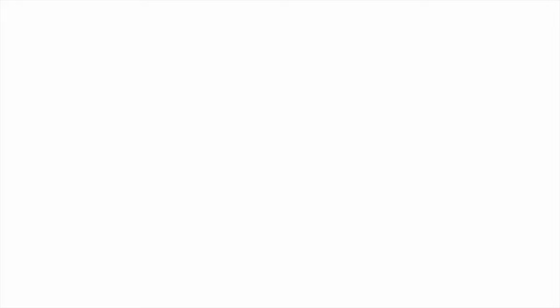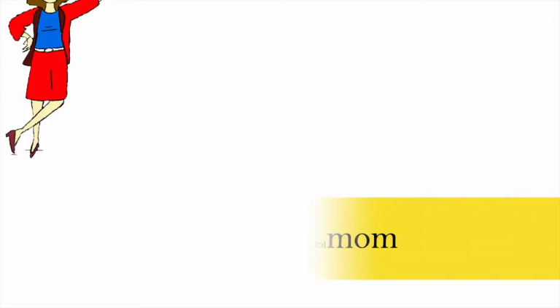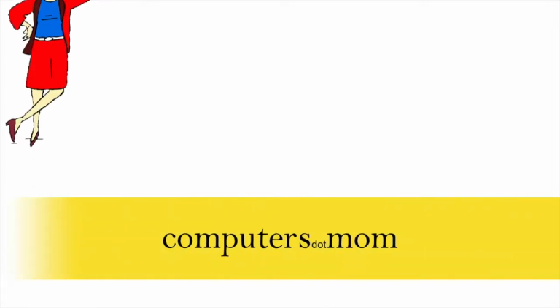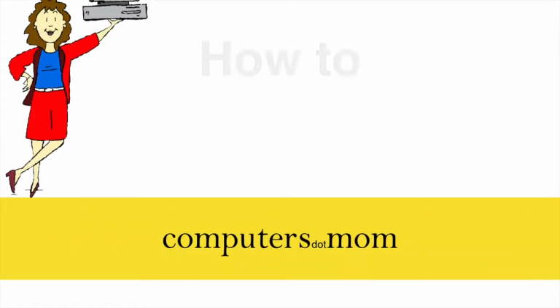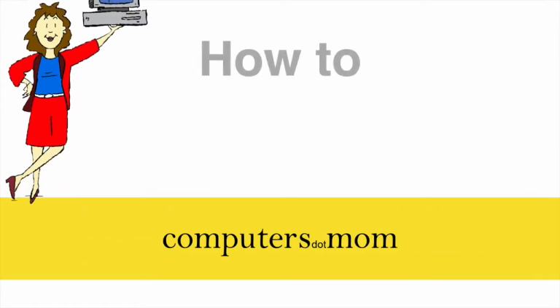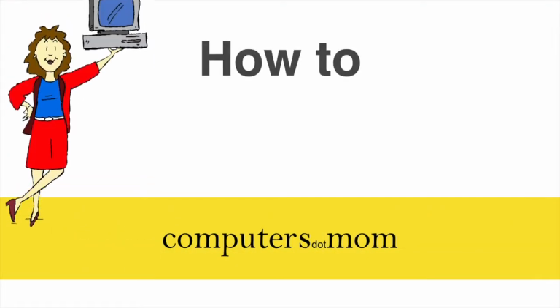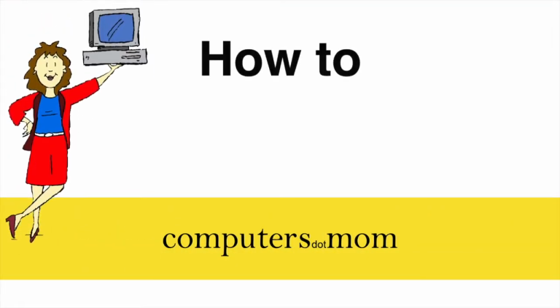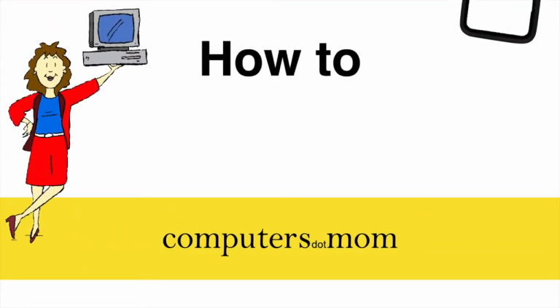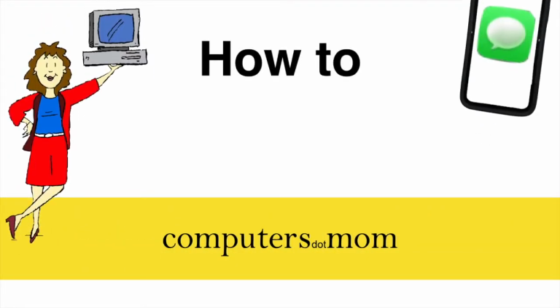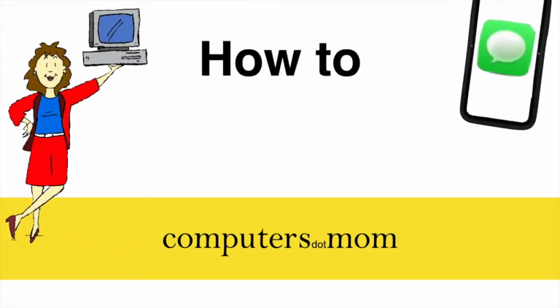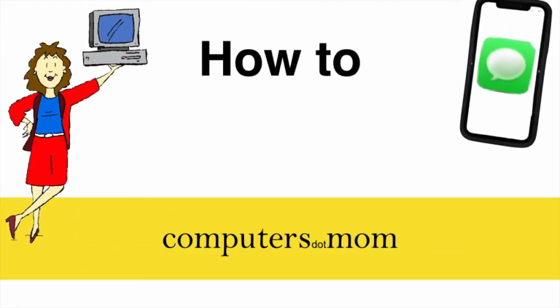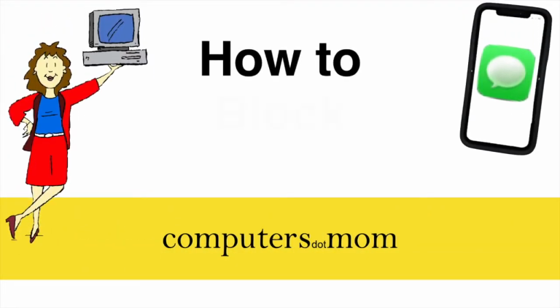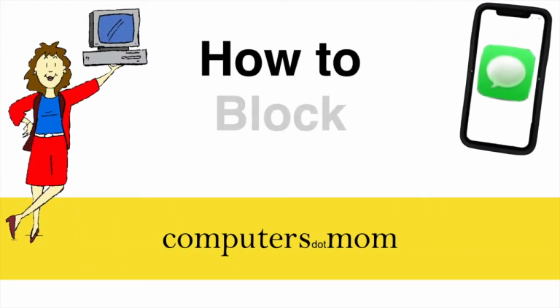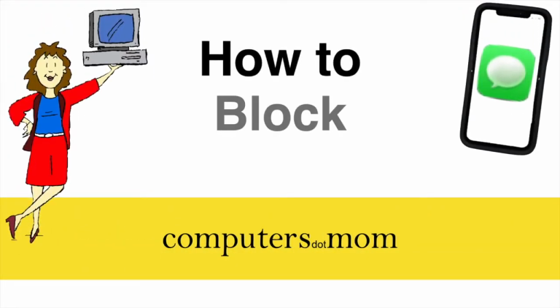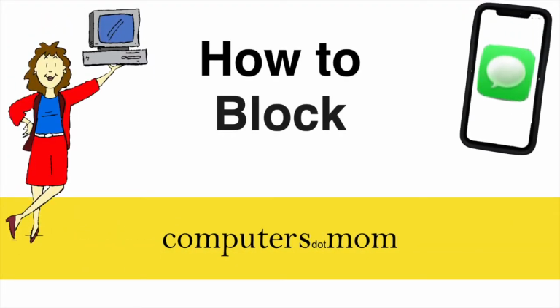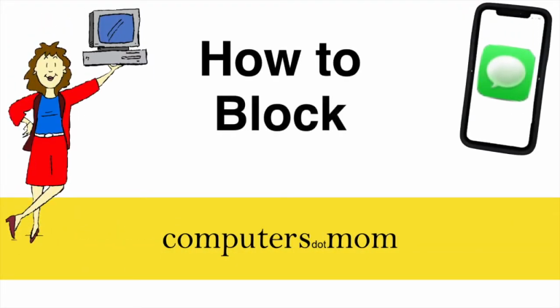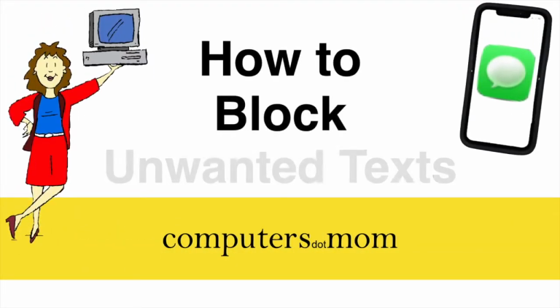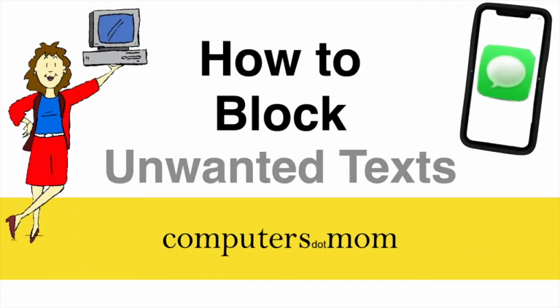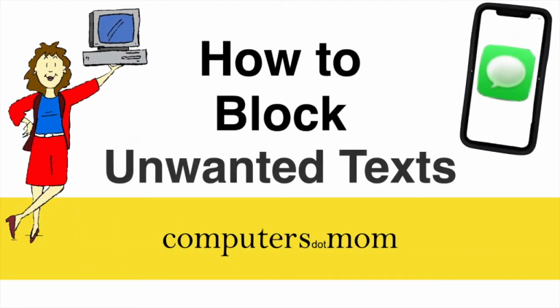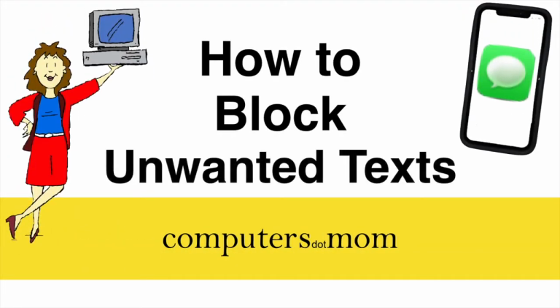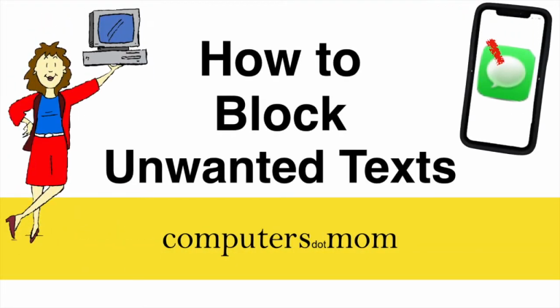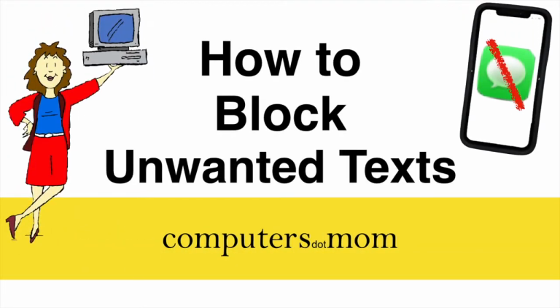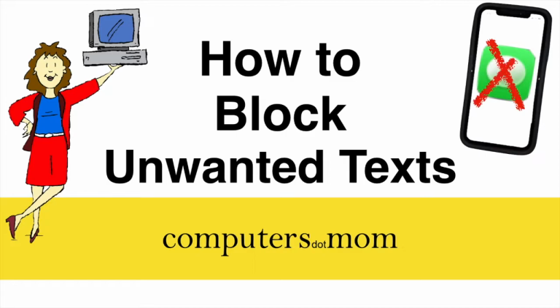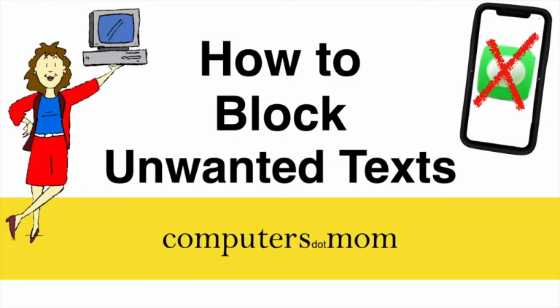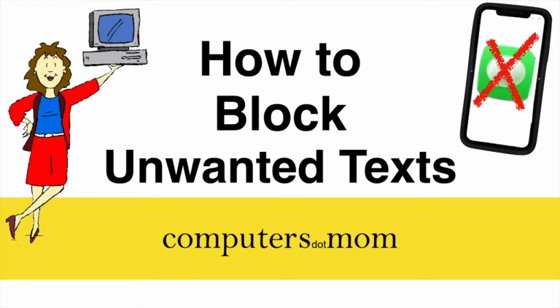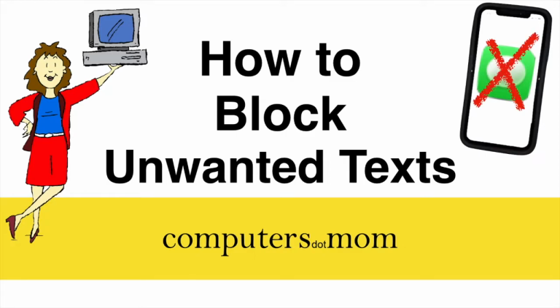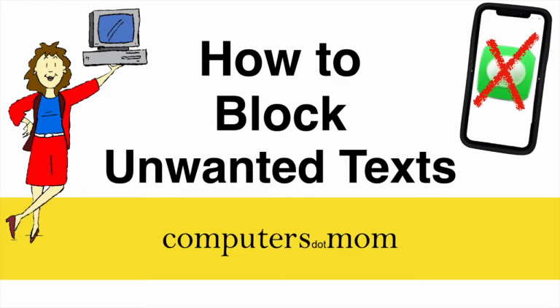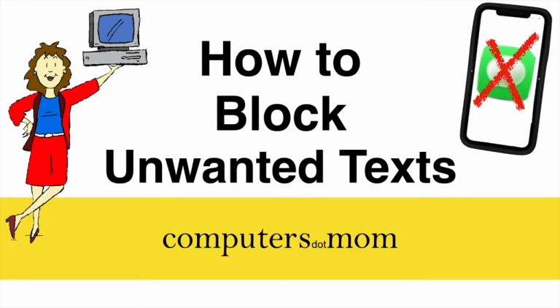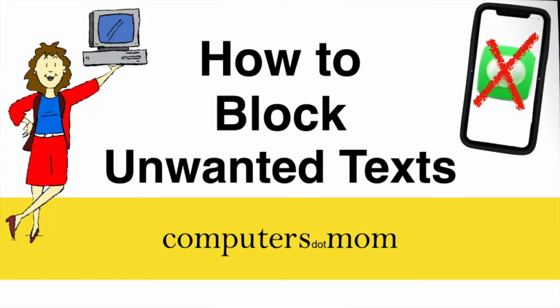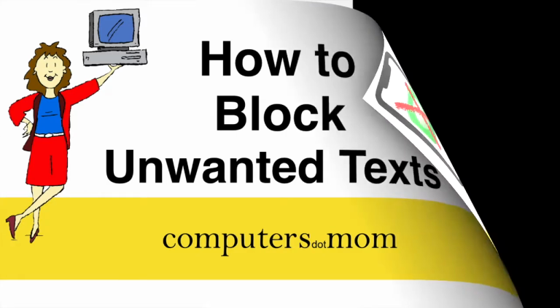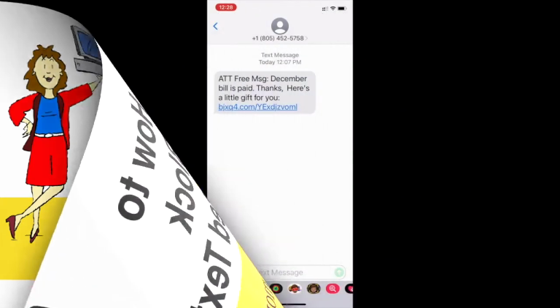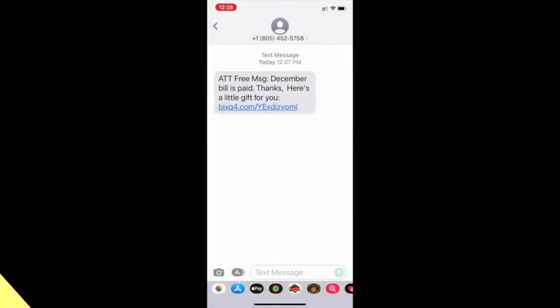Hey, it's Allison from Computers.com with a quick video about how to block those irritating spam texts on your iPhone, iPad, or Mac.